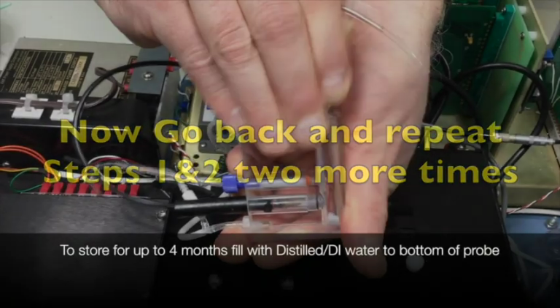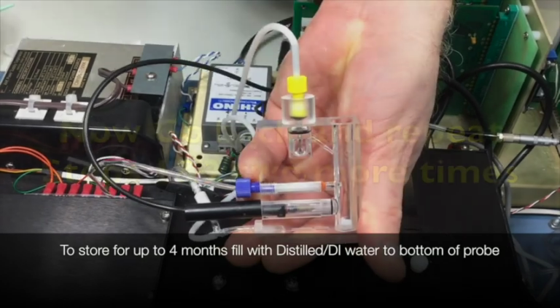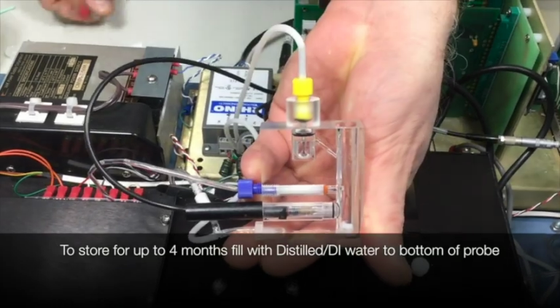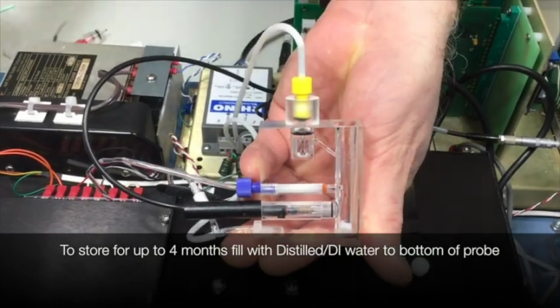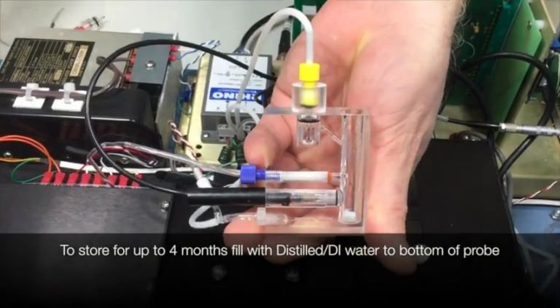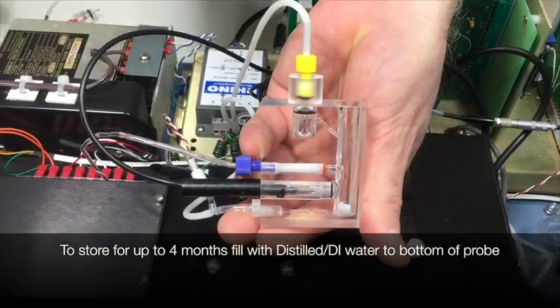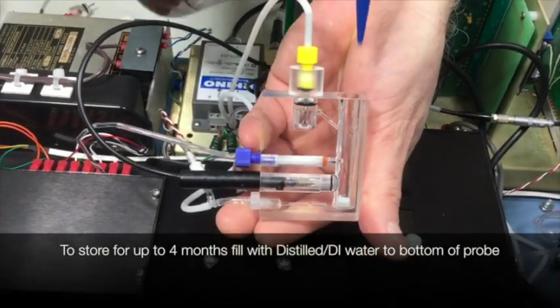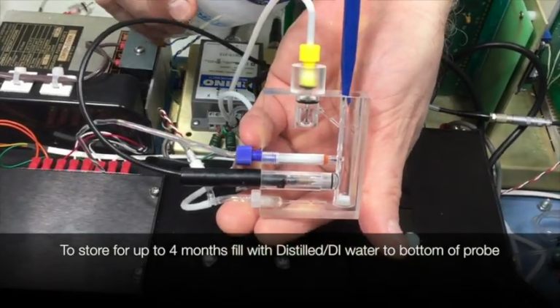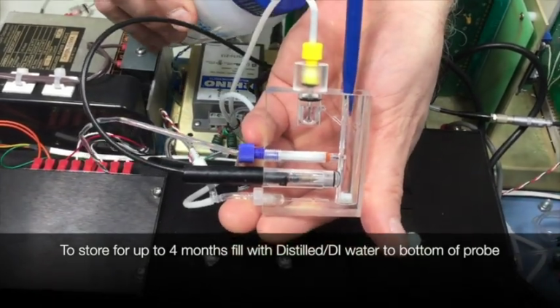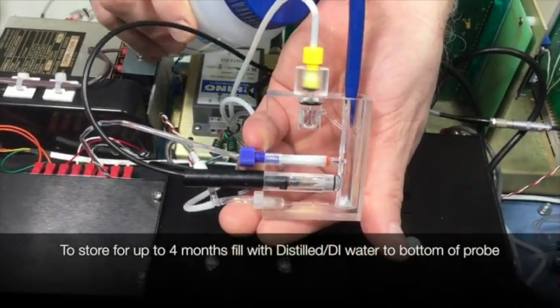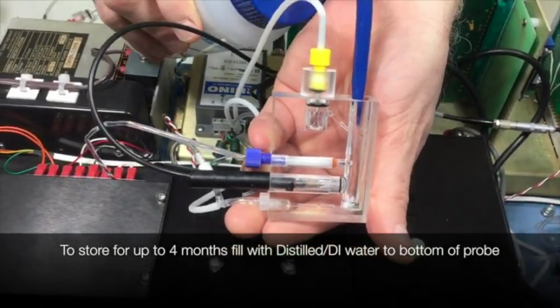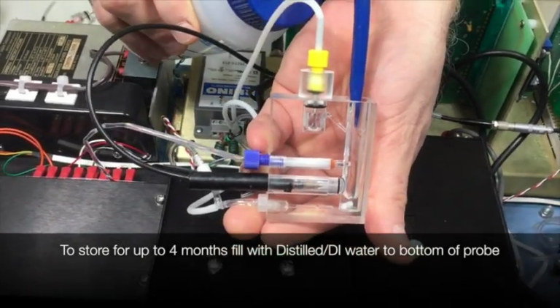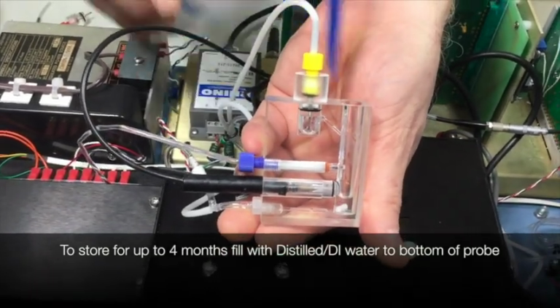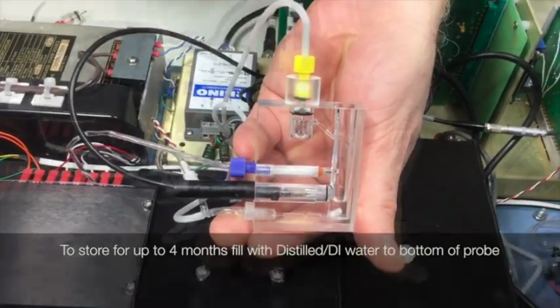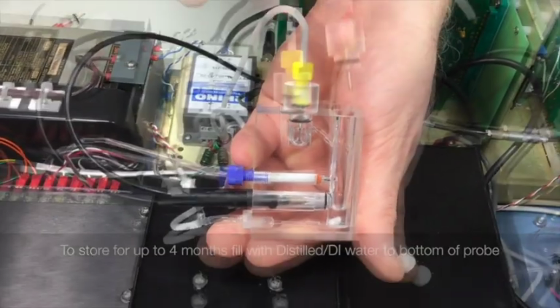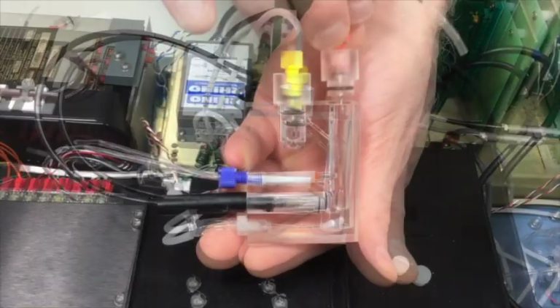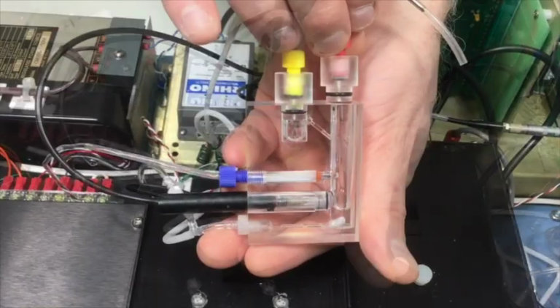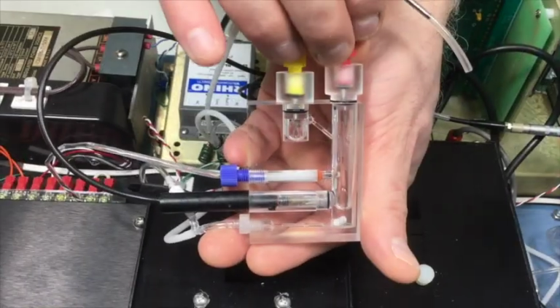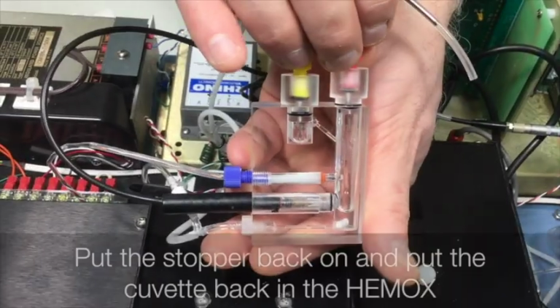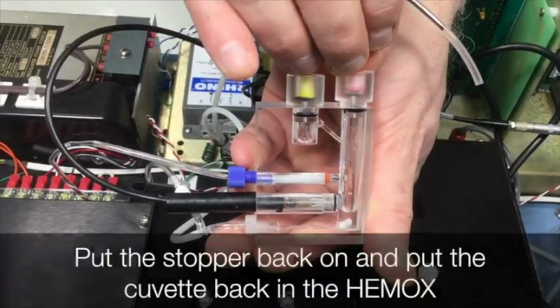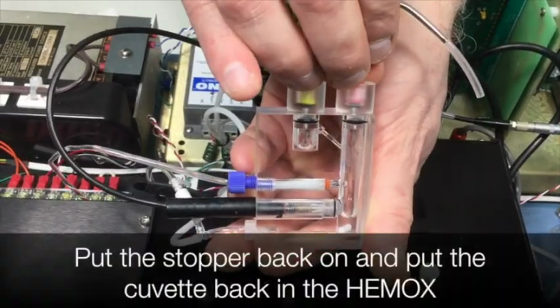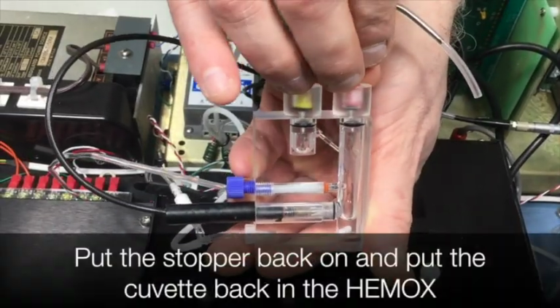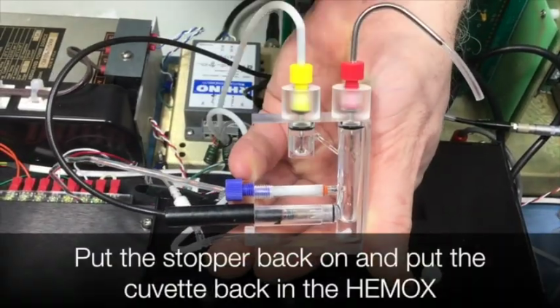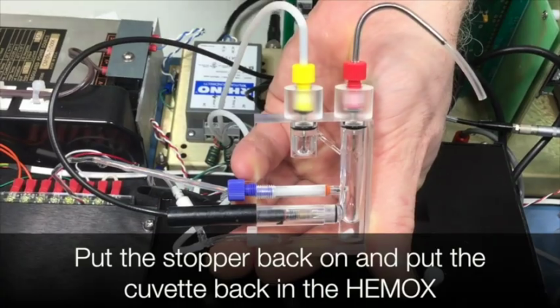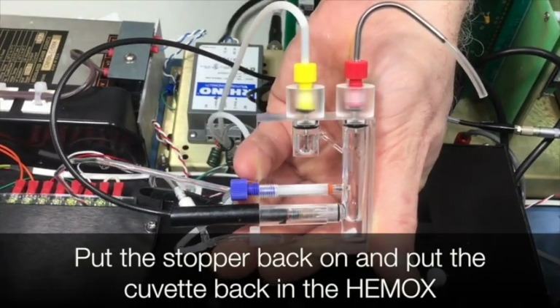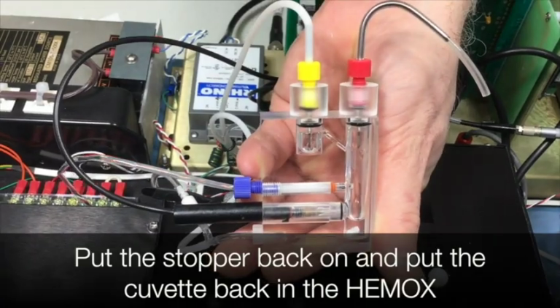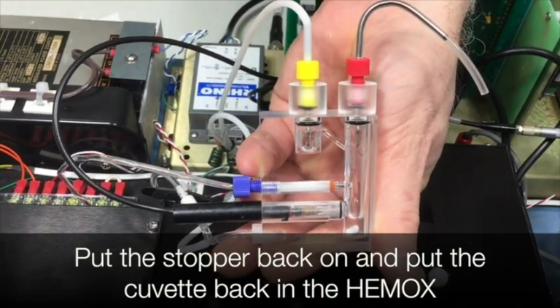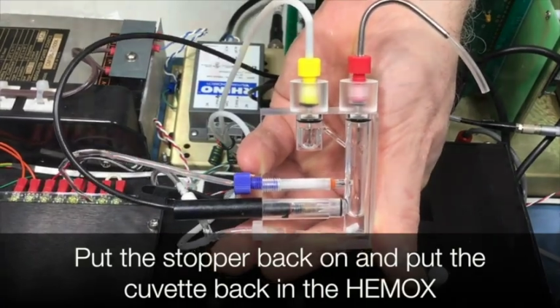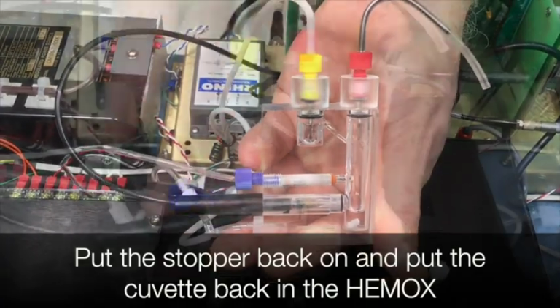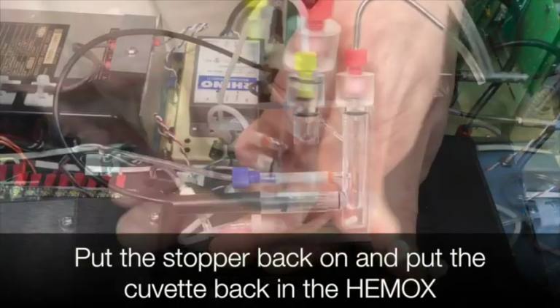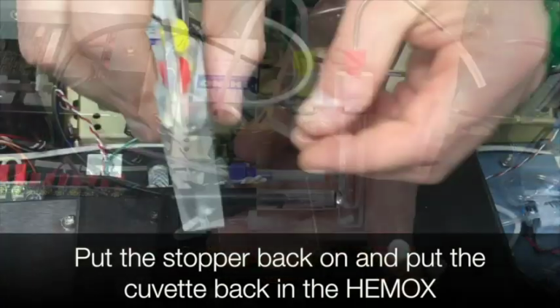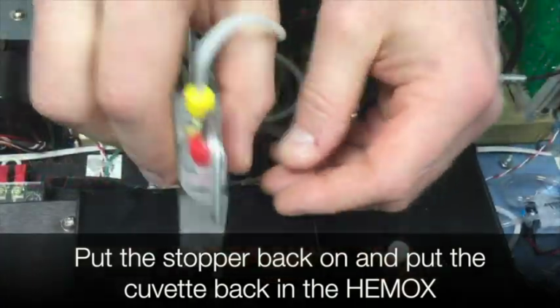To store for up to four months, fill with distilled or DI water to bottom of the probe. Put the stopper back on and put the cuvette back in the Hemox.